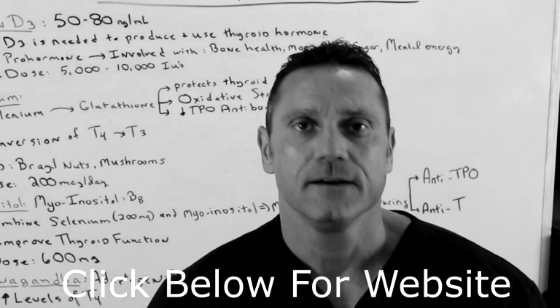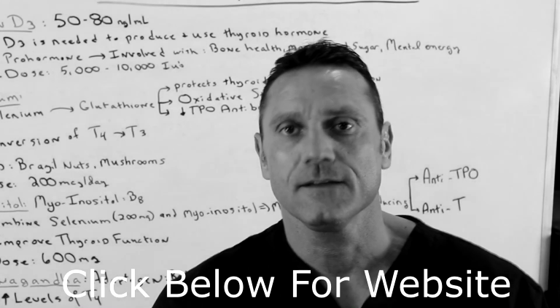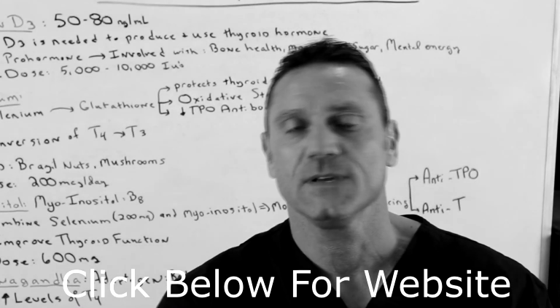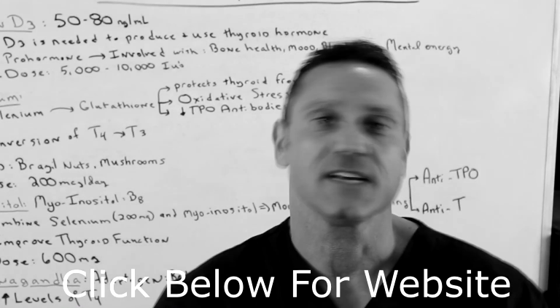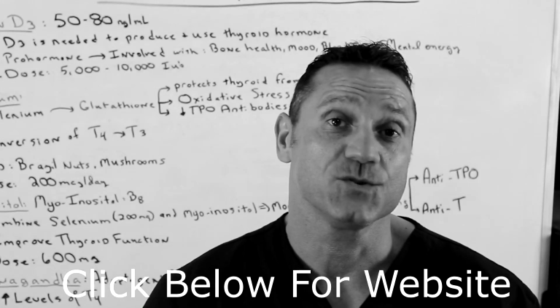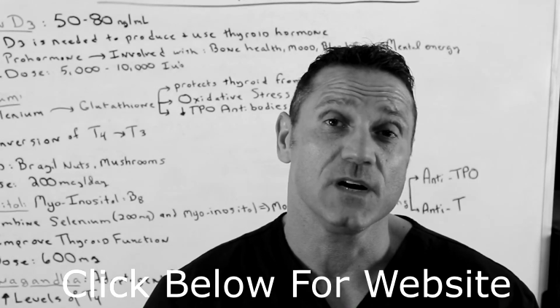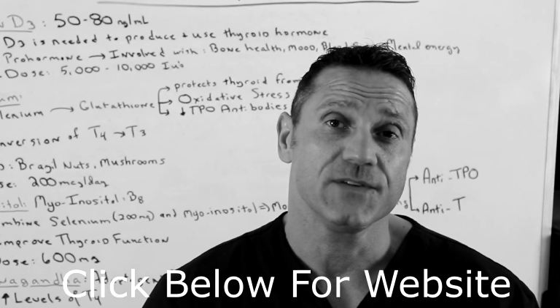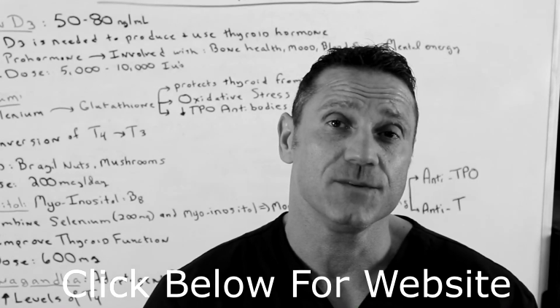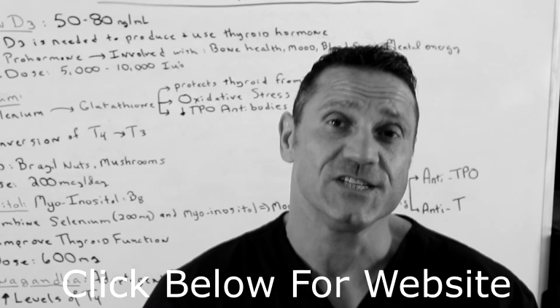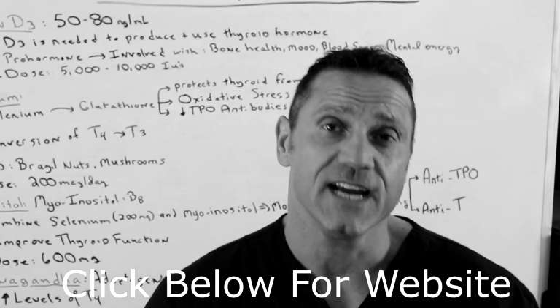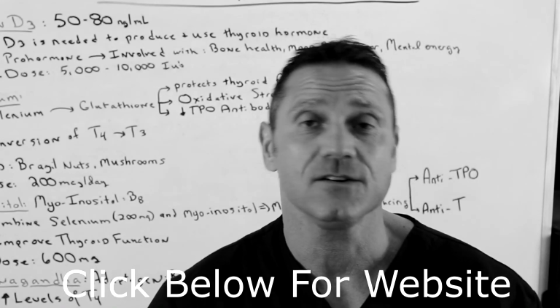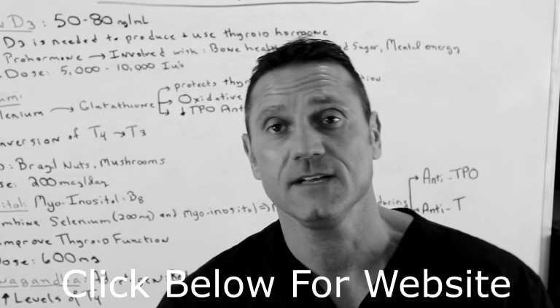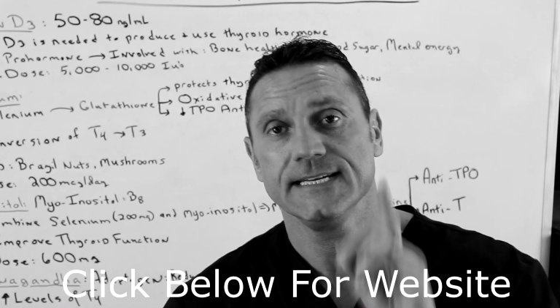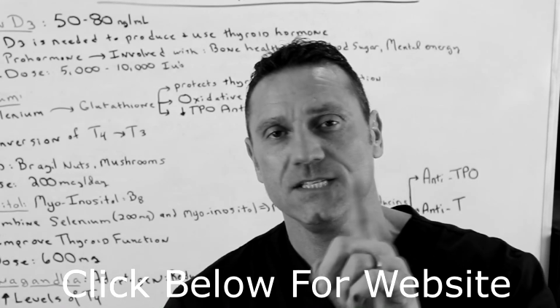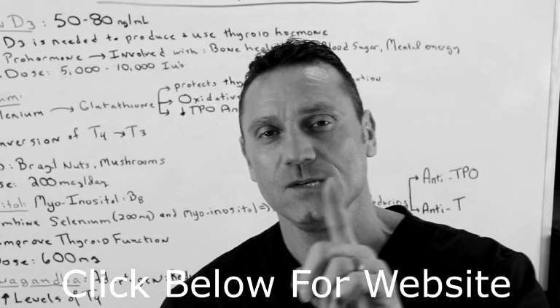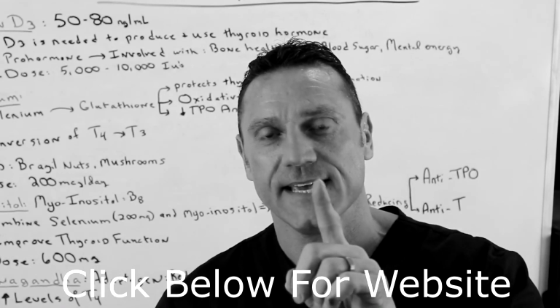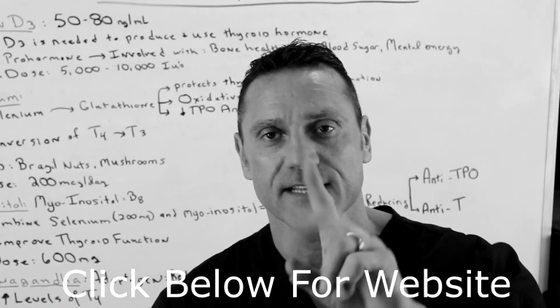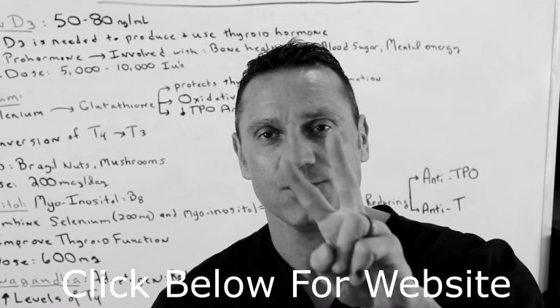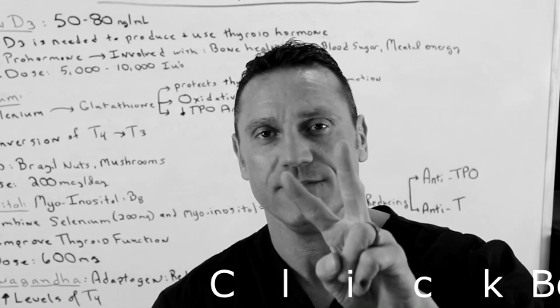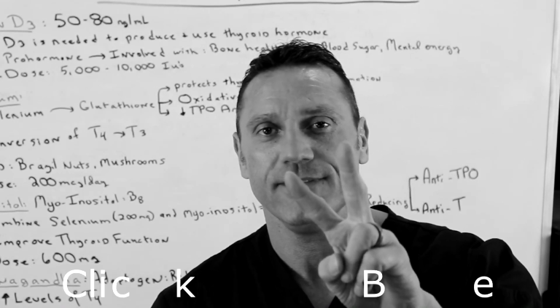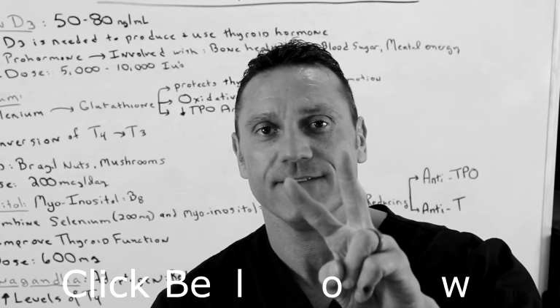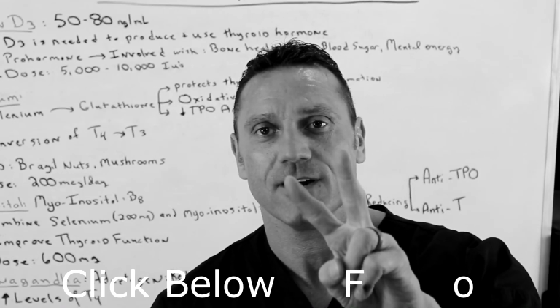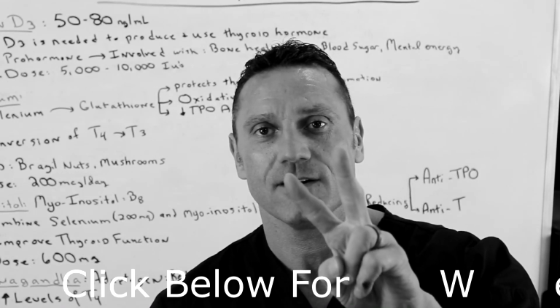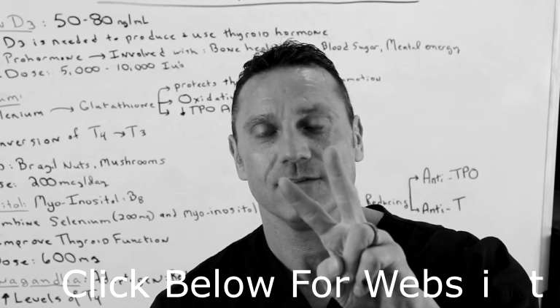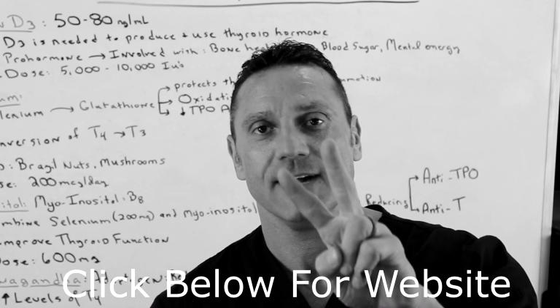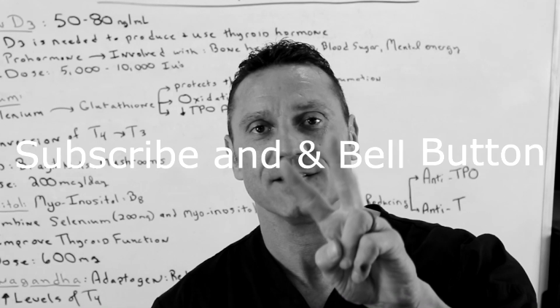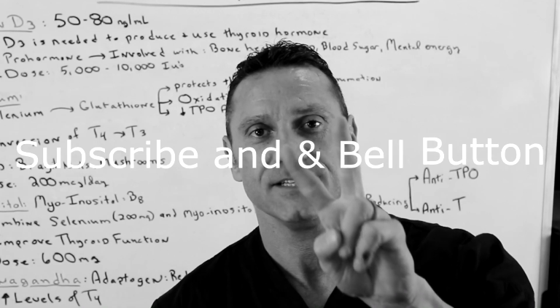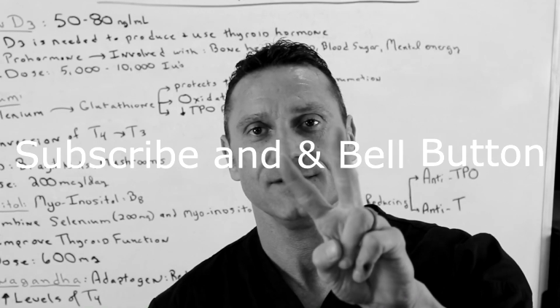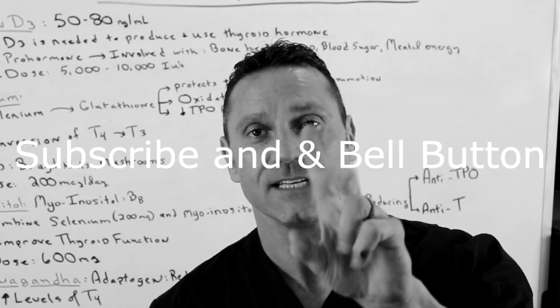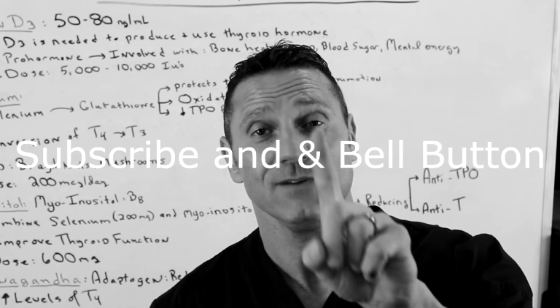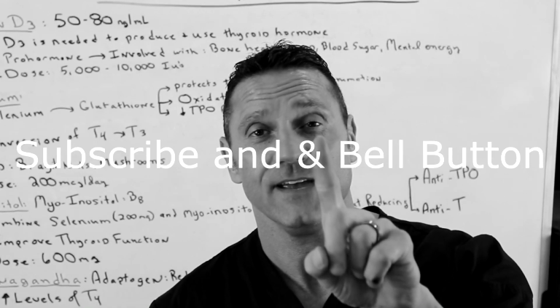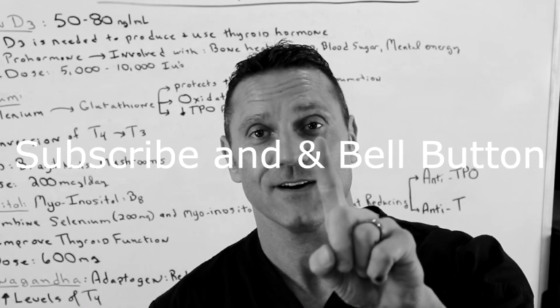Hello everyone, this is Dr. Juwan. If you're new to my channel, two seconds, one favor.